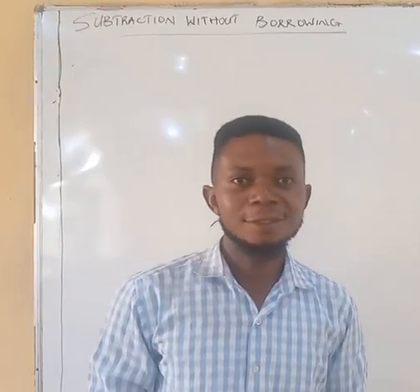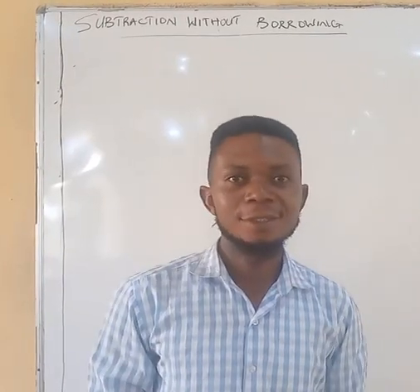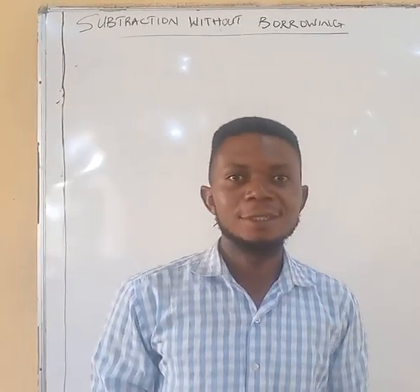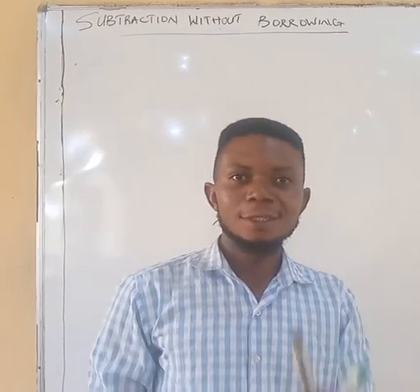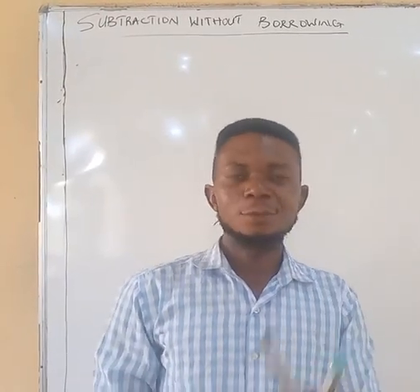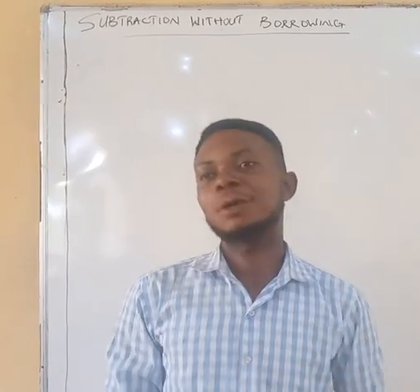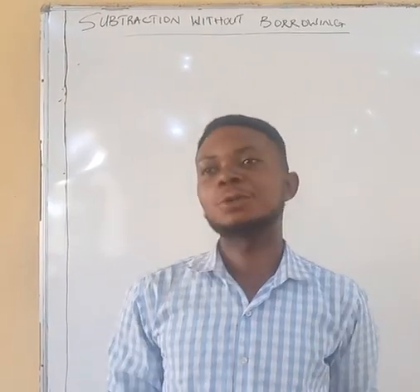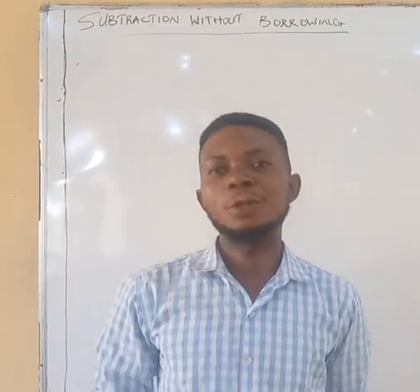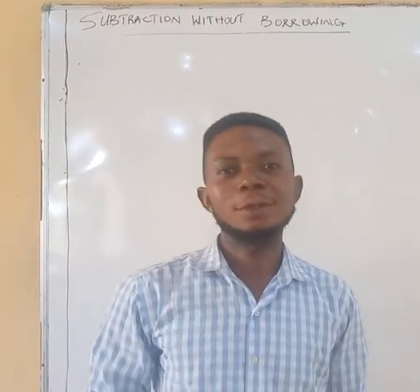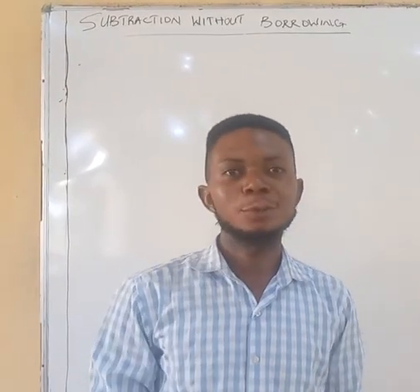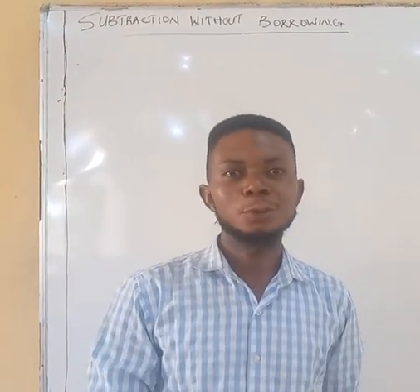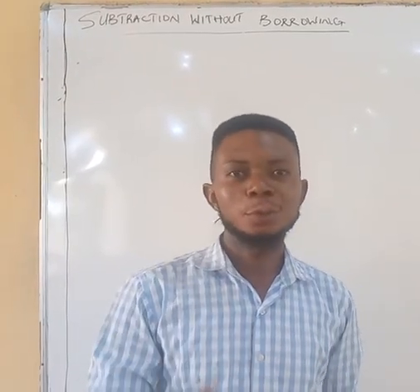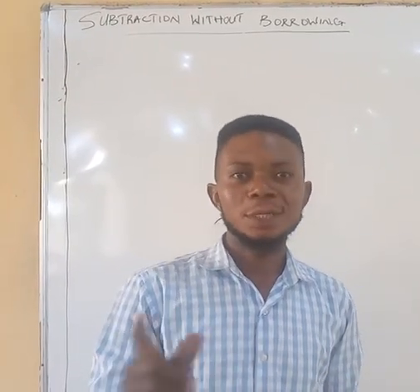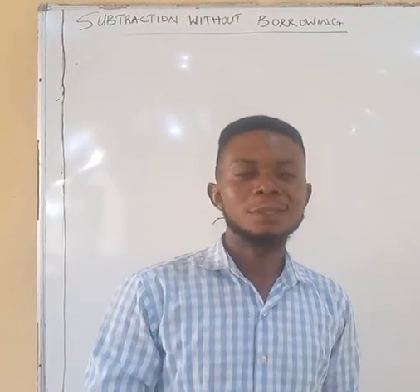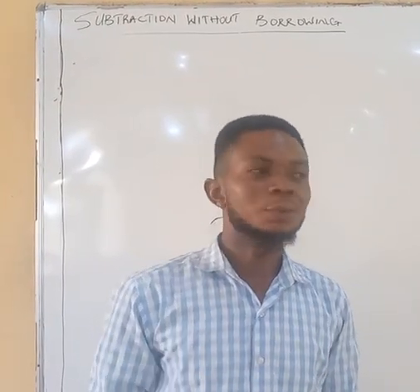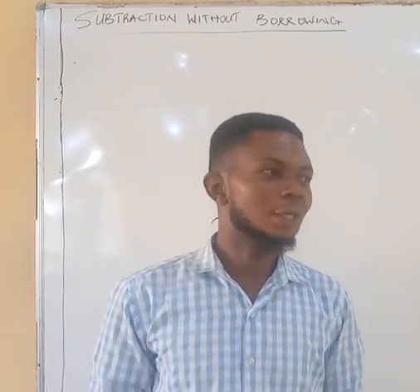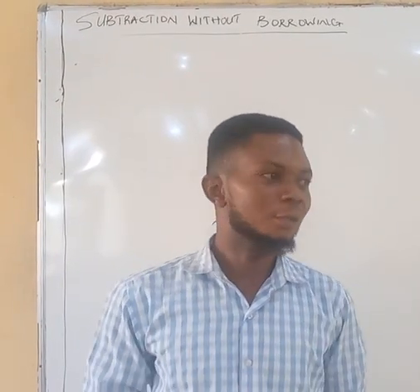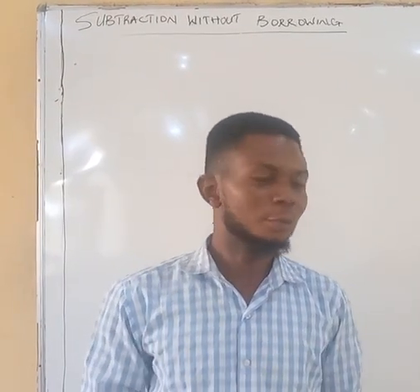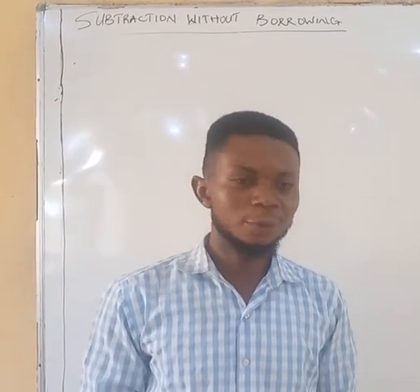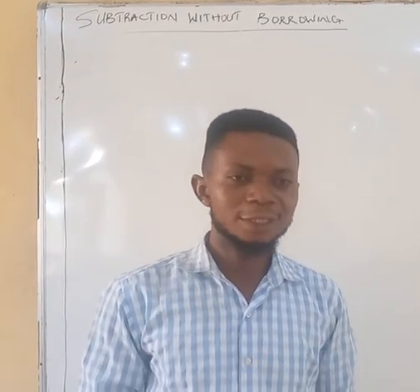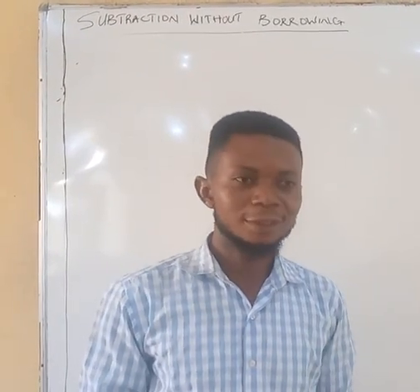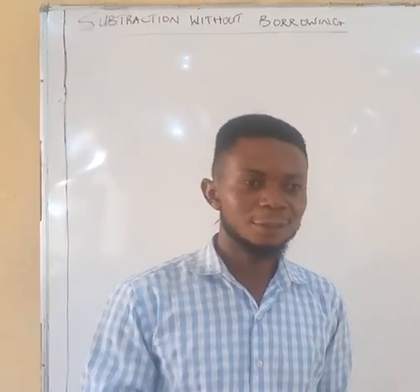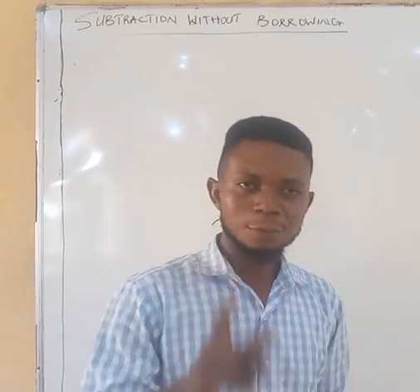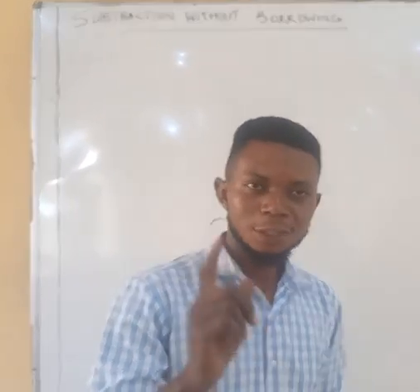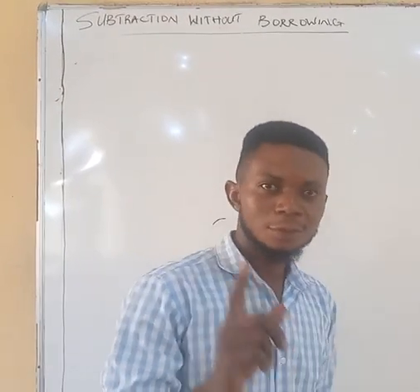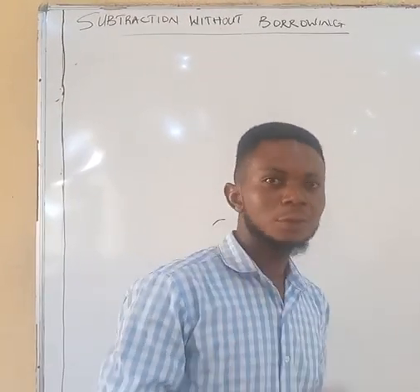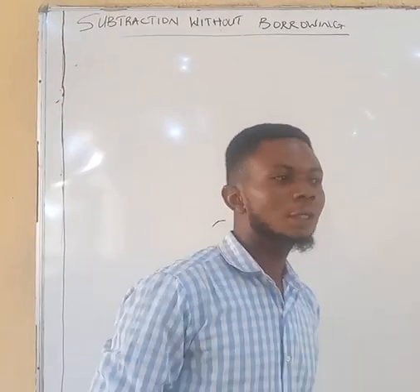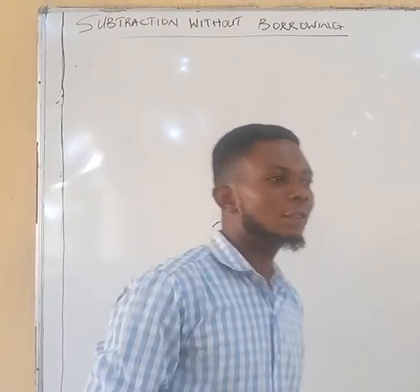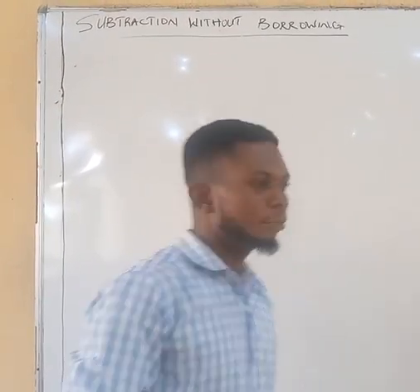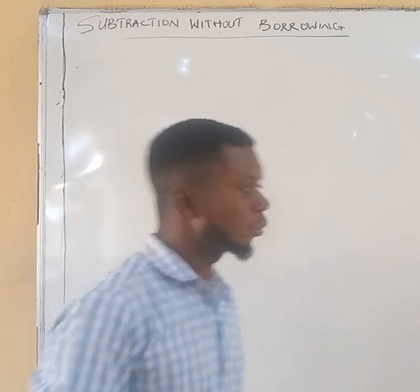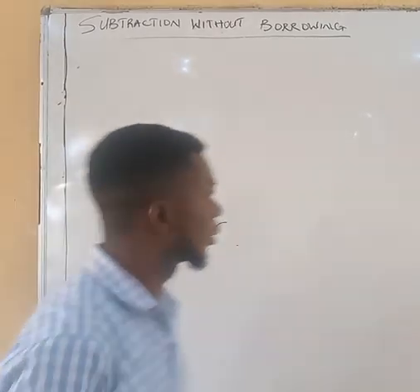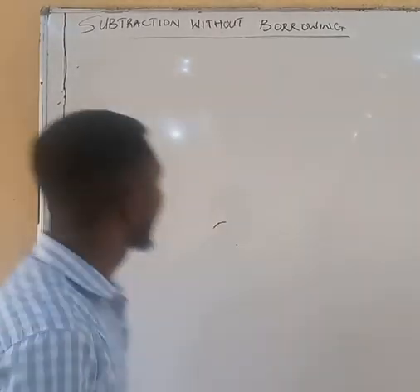Today I will show you how to subtract without borrowing — subtraction without borrowing.